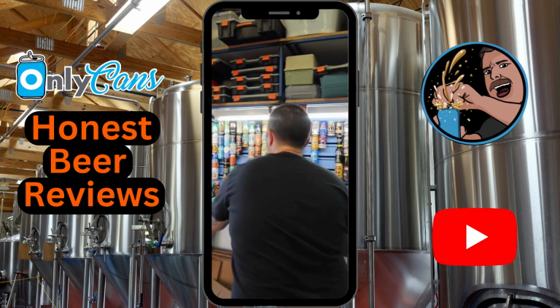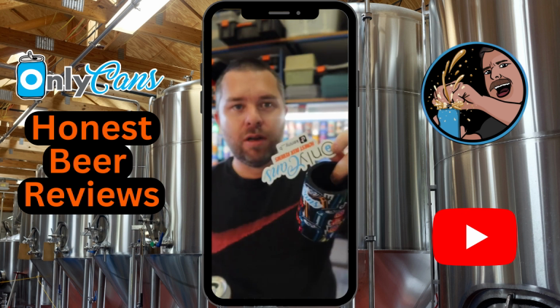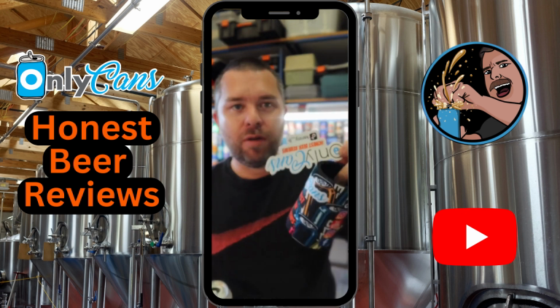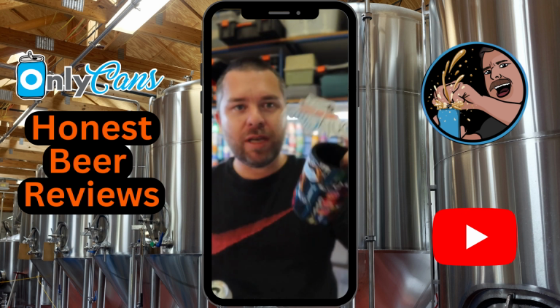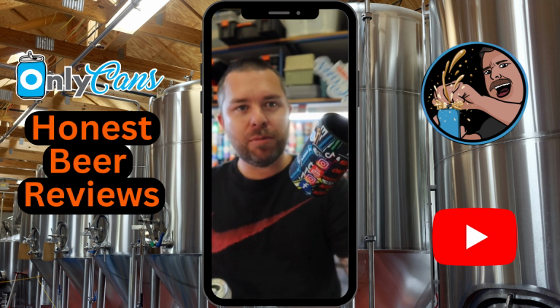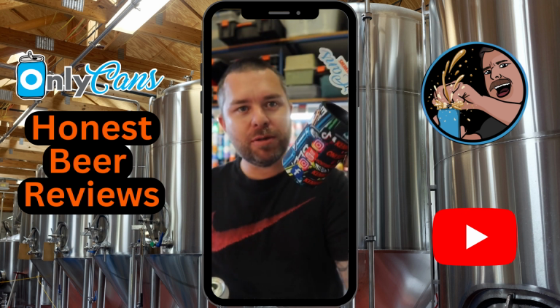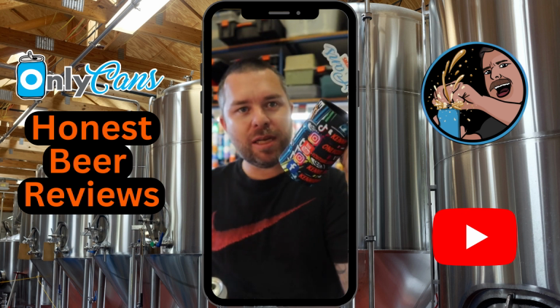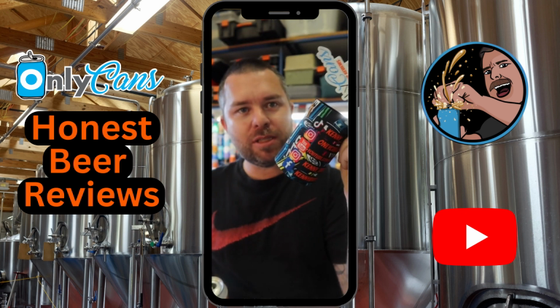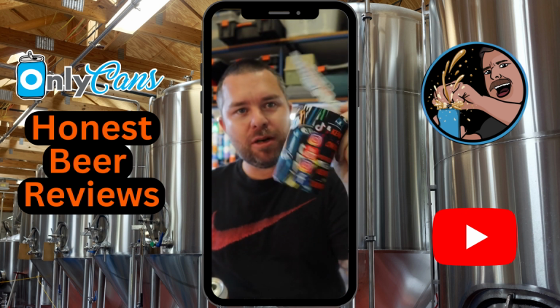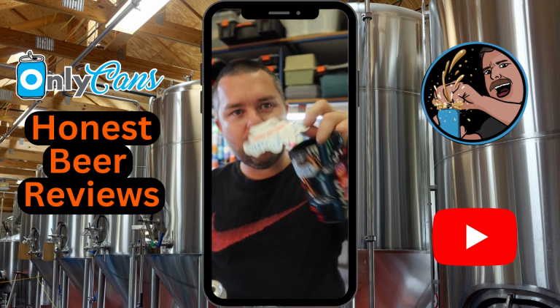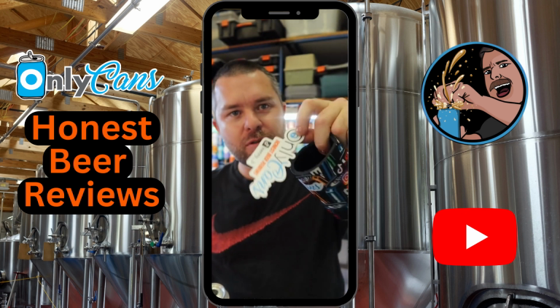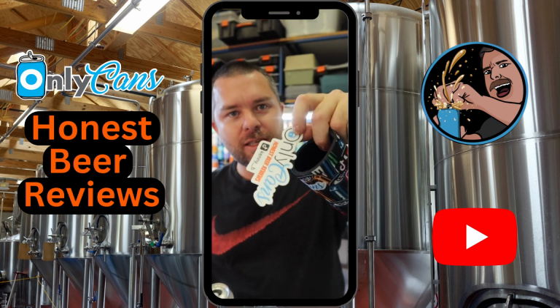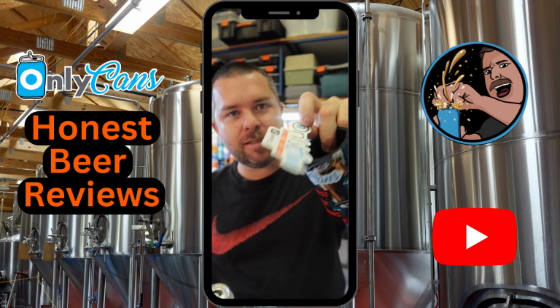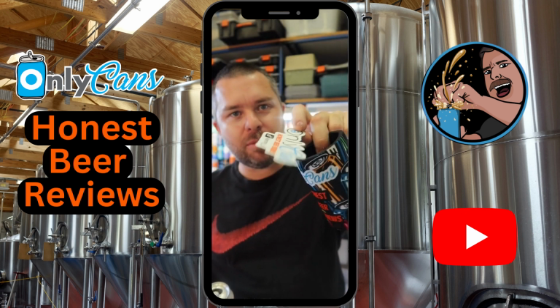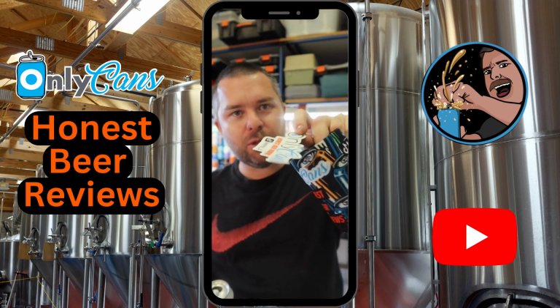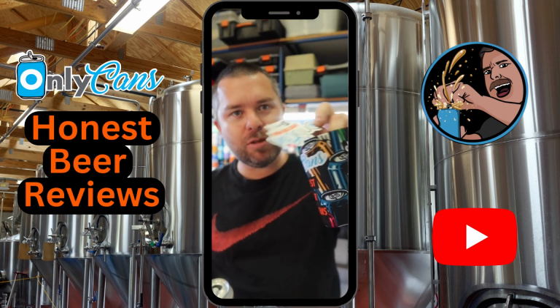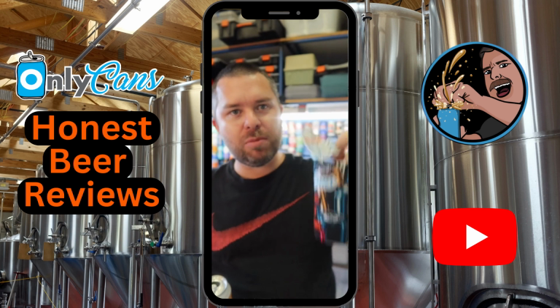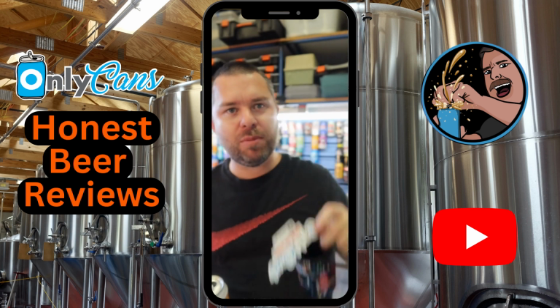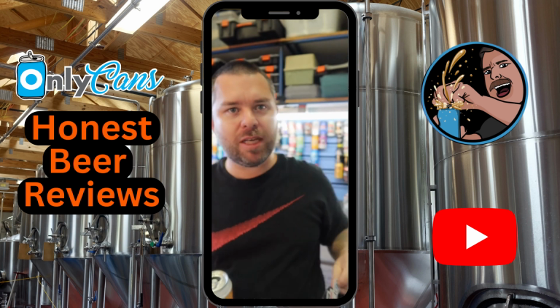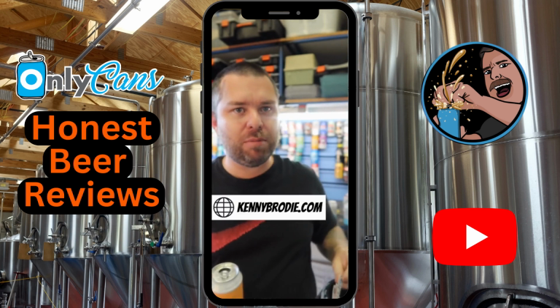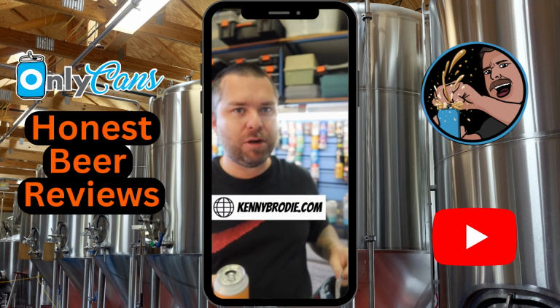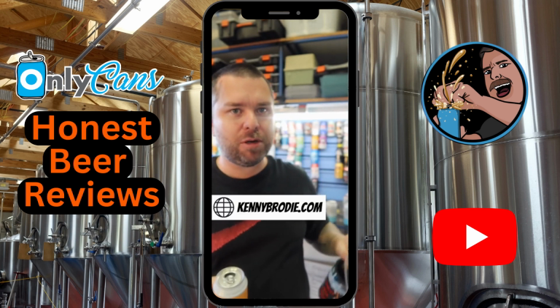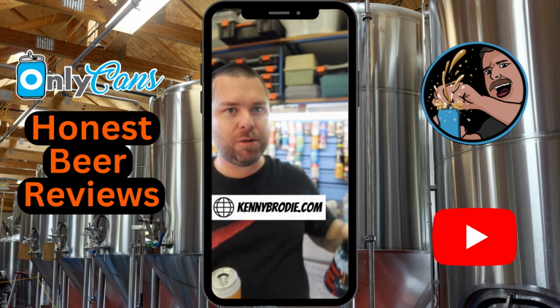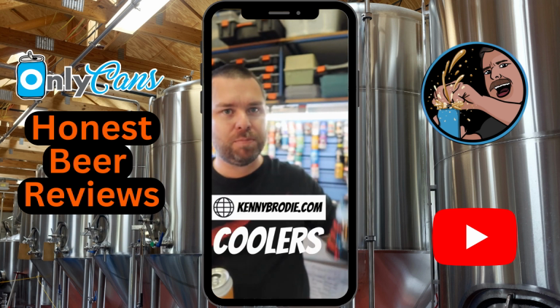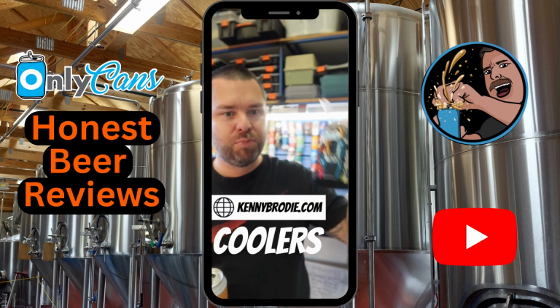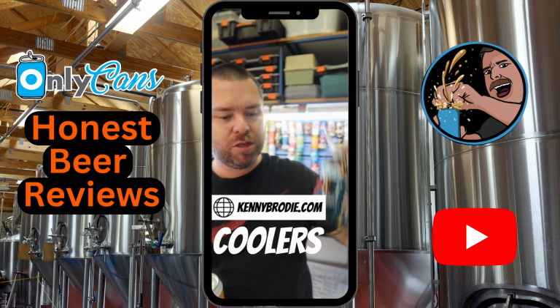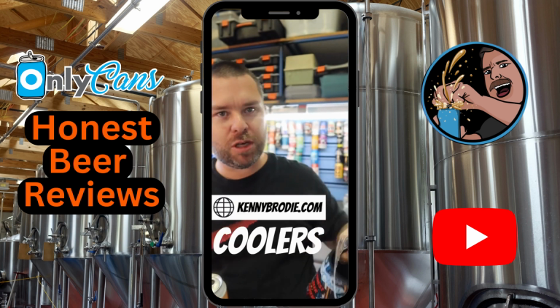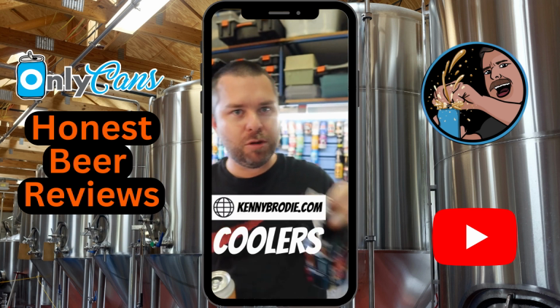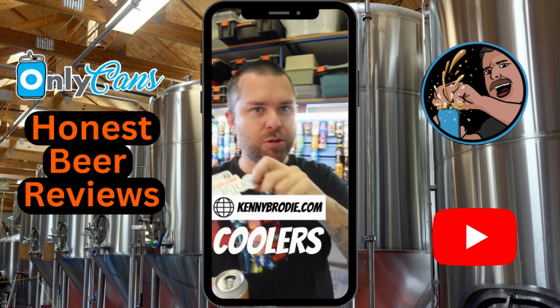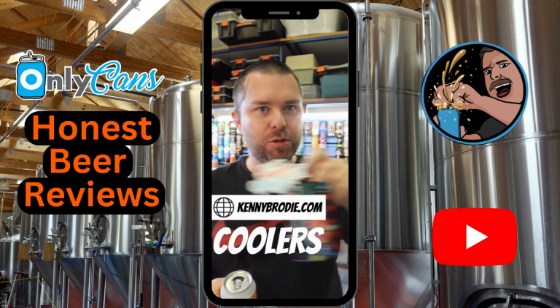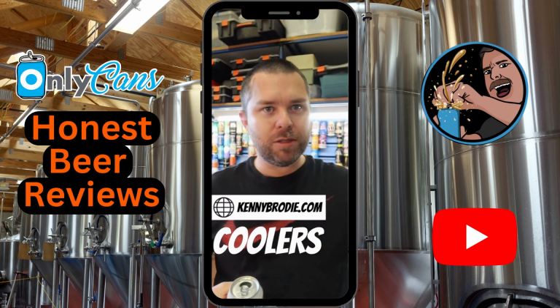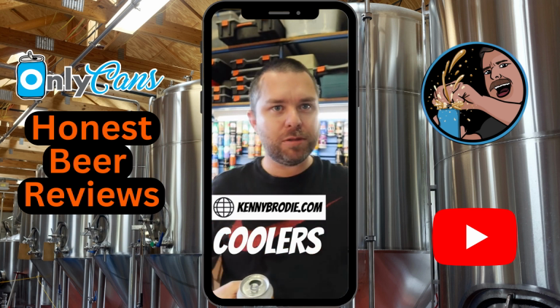Don't forget I'm doing 10% off stickers and stubby coolers at the moment — candybrody.com, use the code 'coolers'.